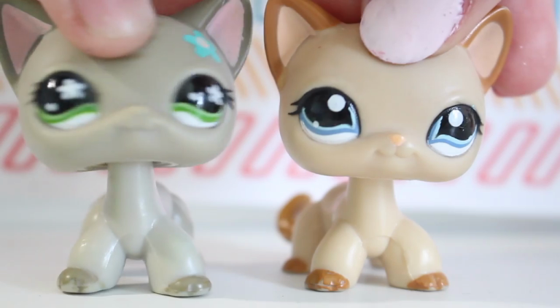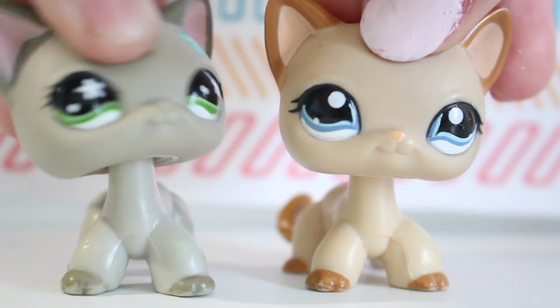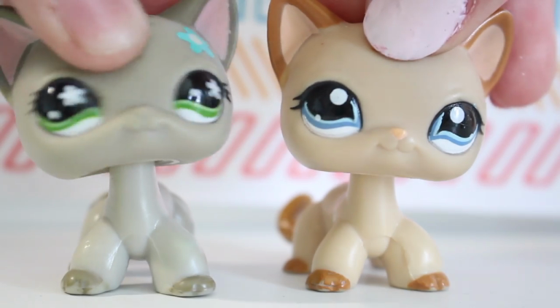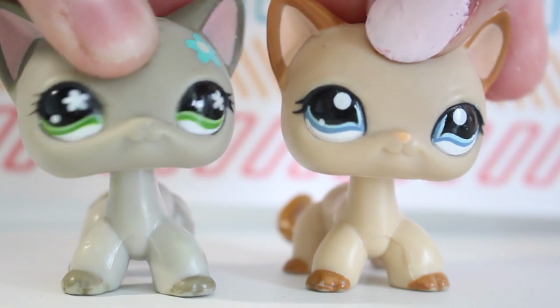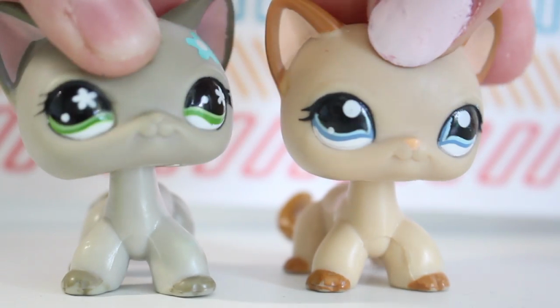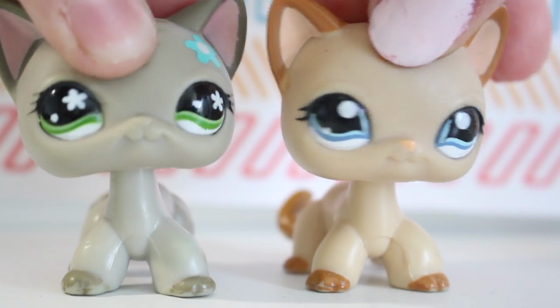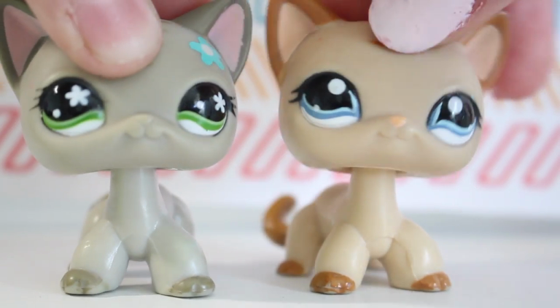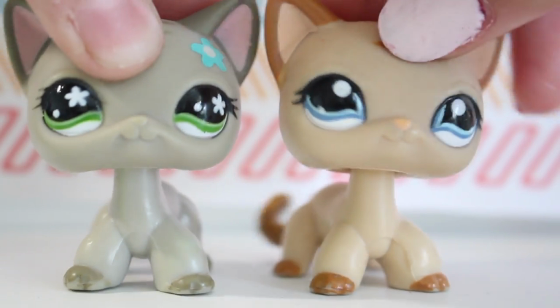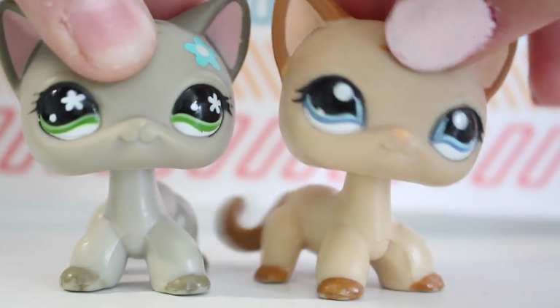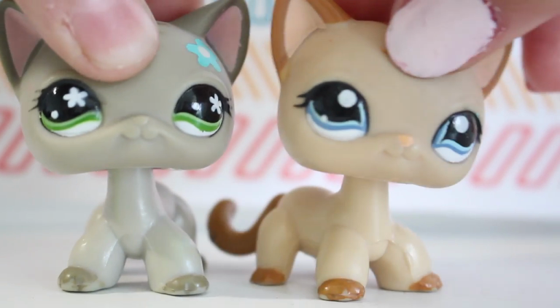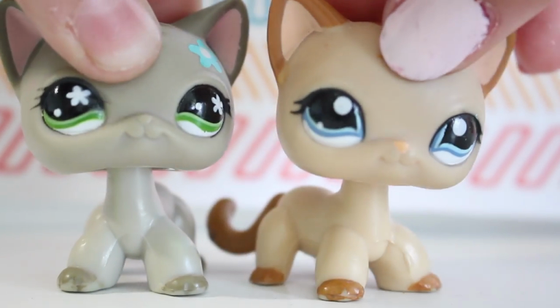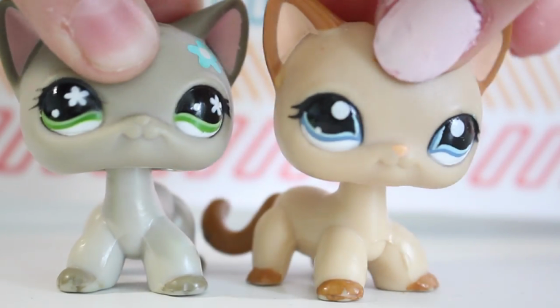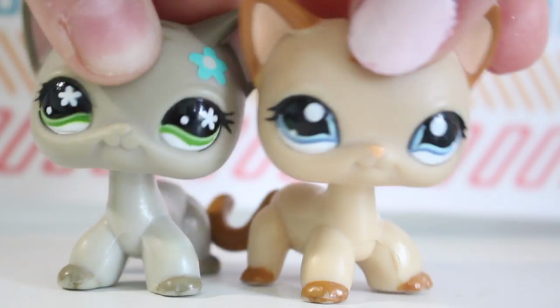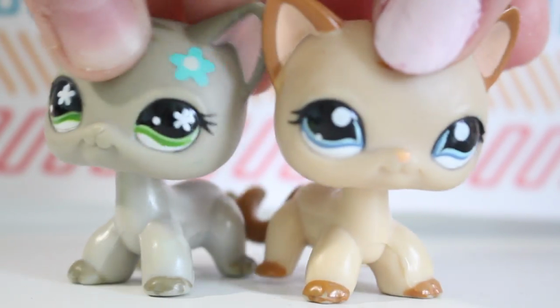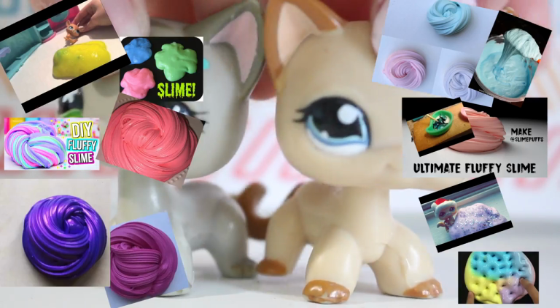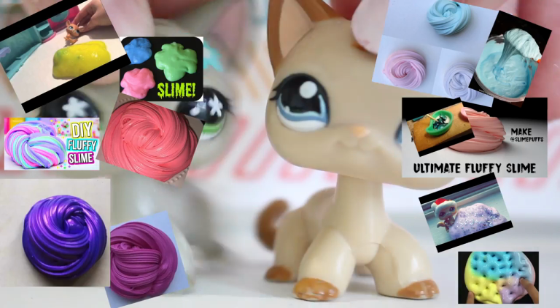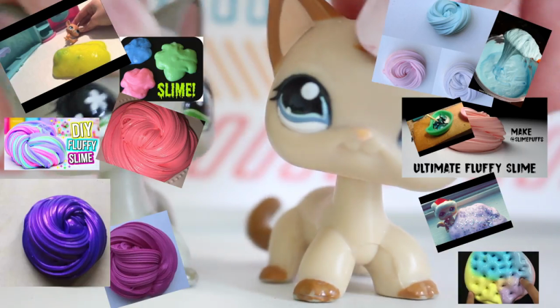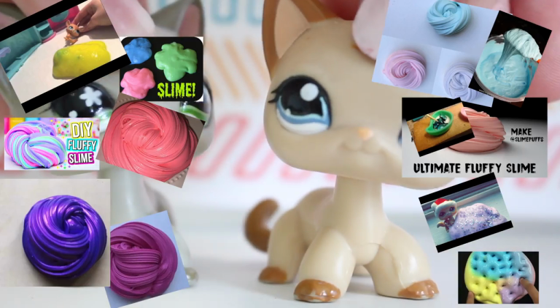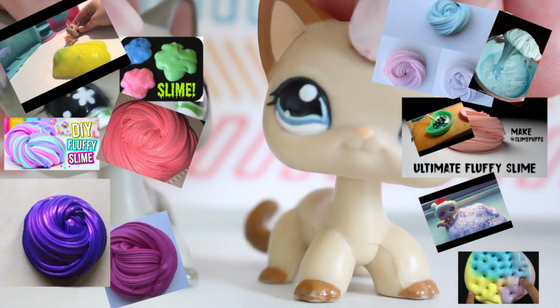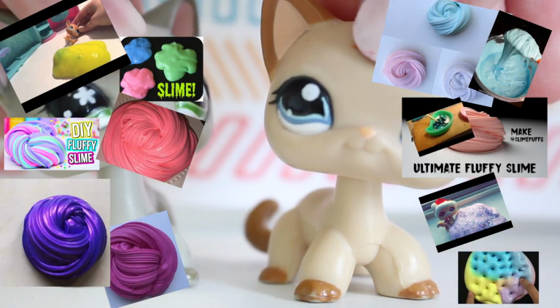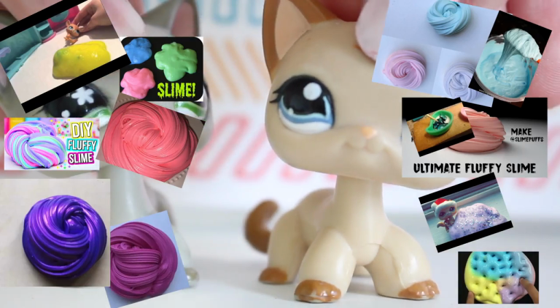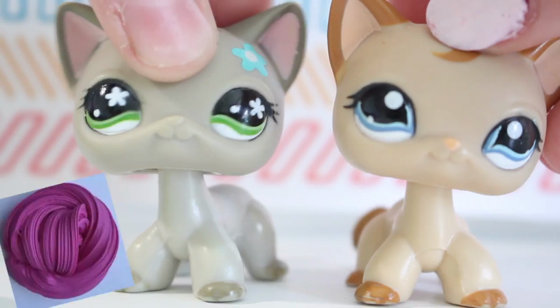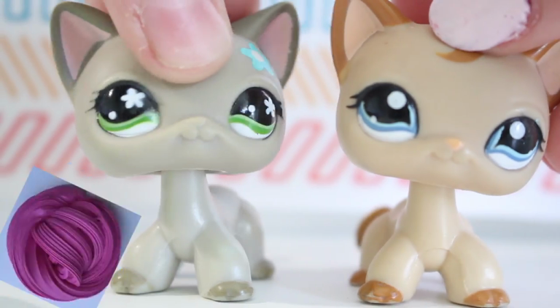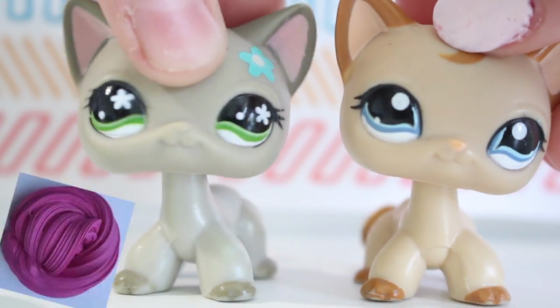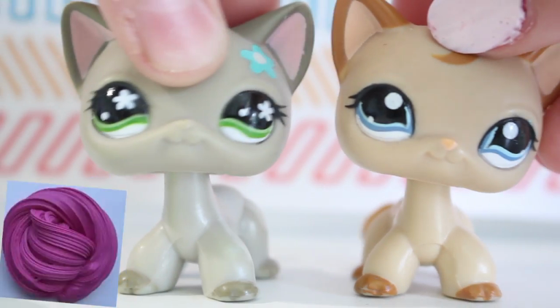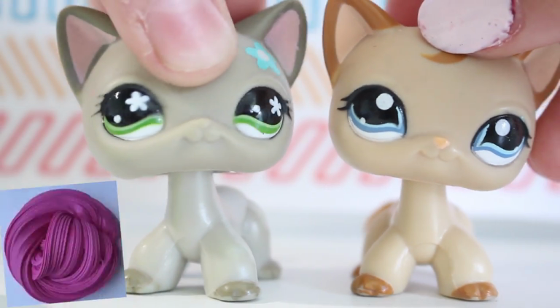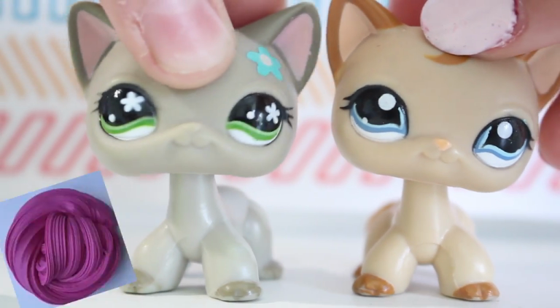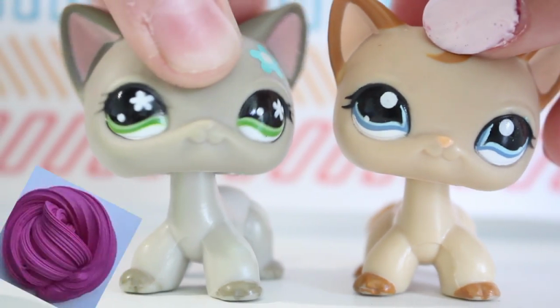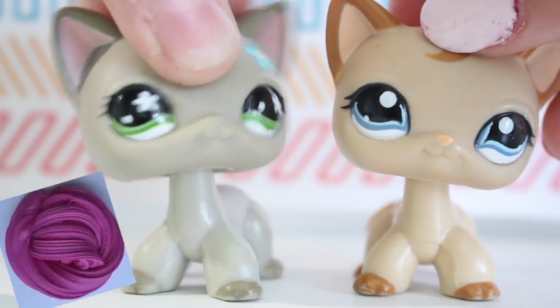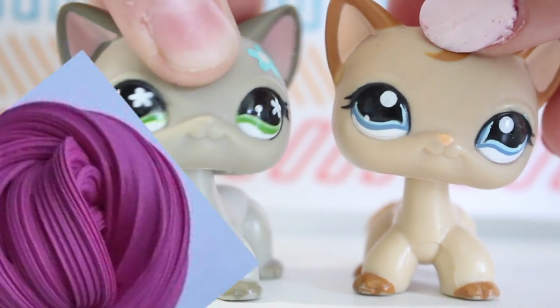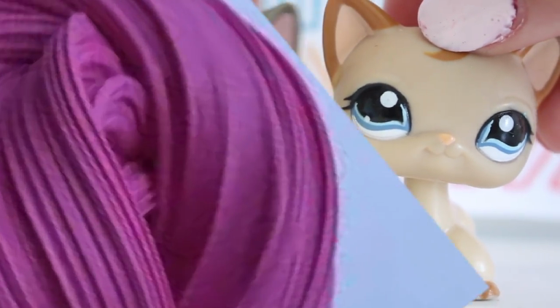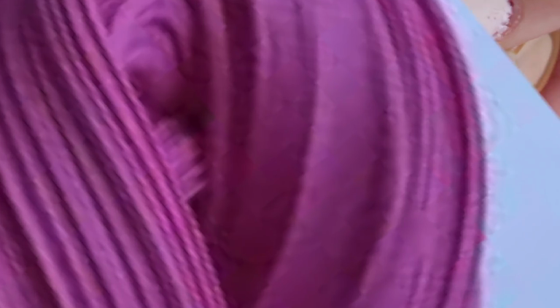Hey guys! Today we'll be making slime! We're going to be making fluffy slime.